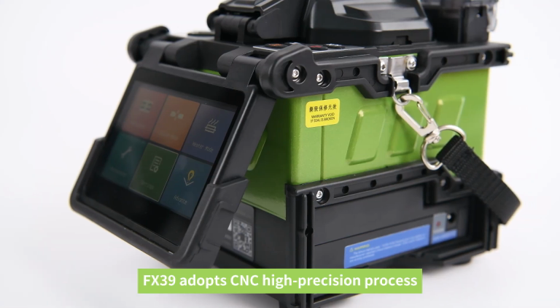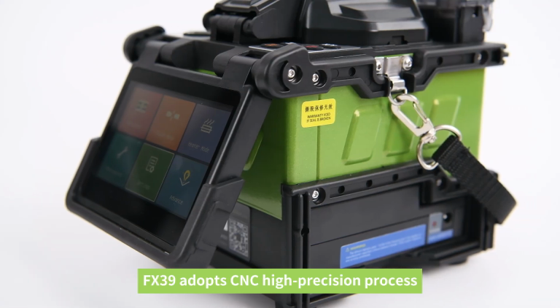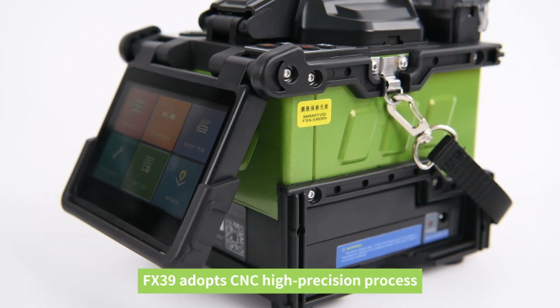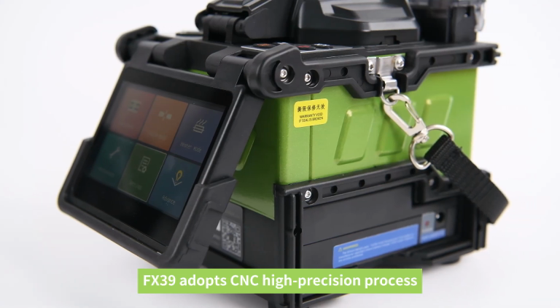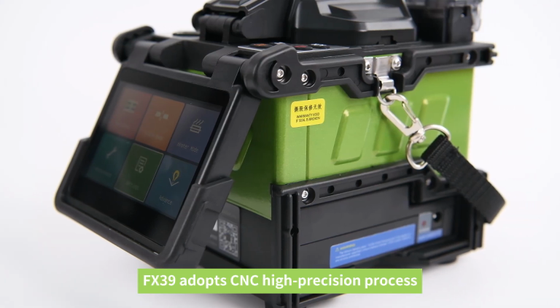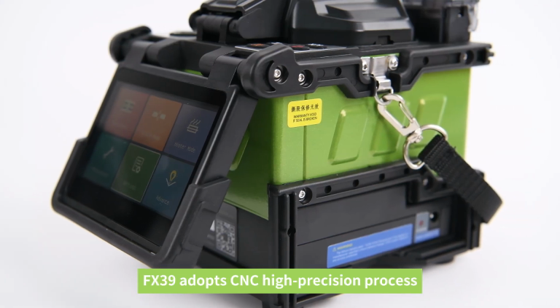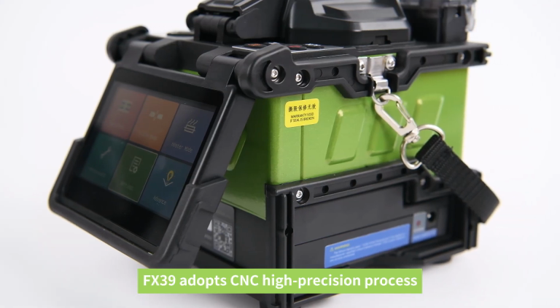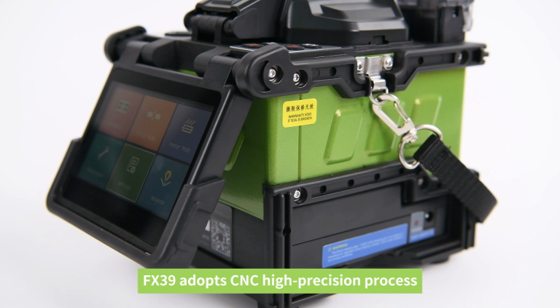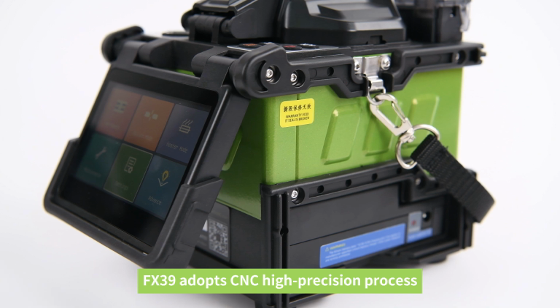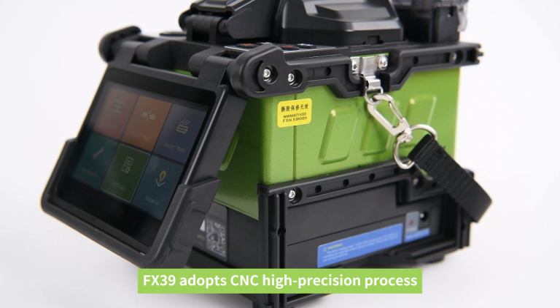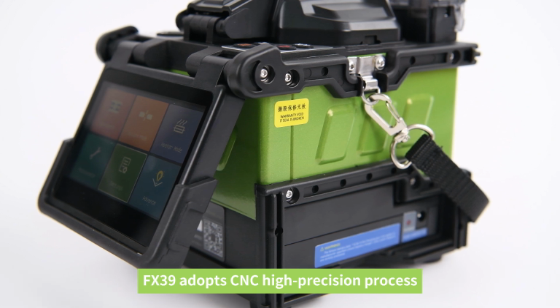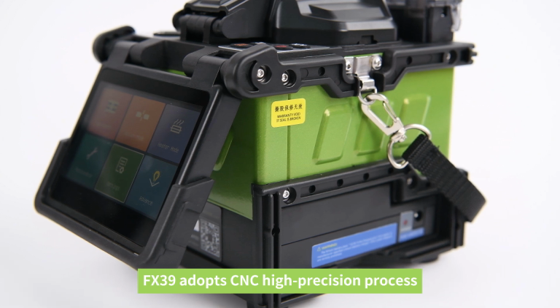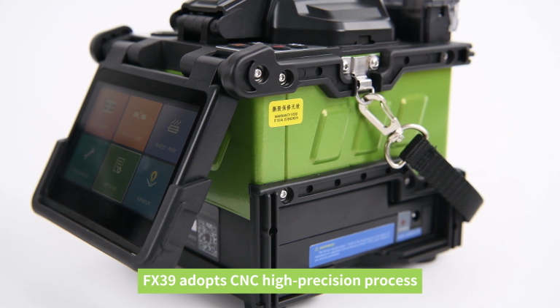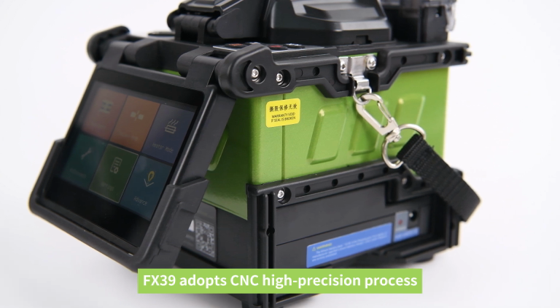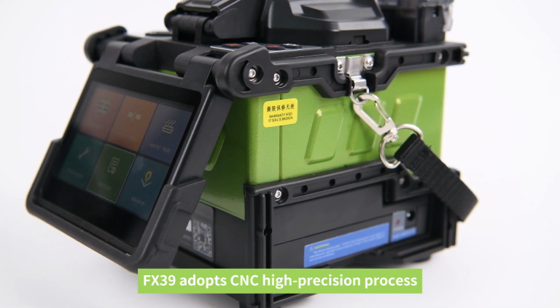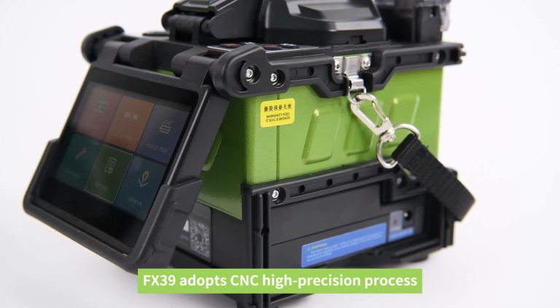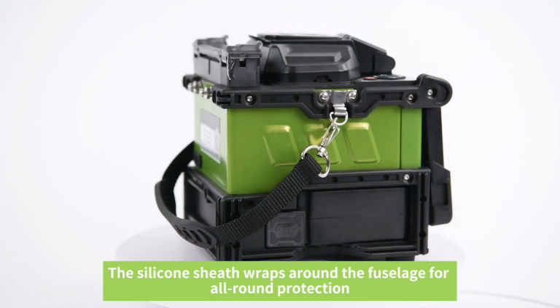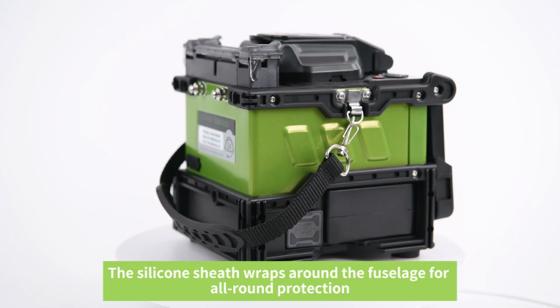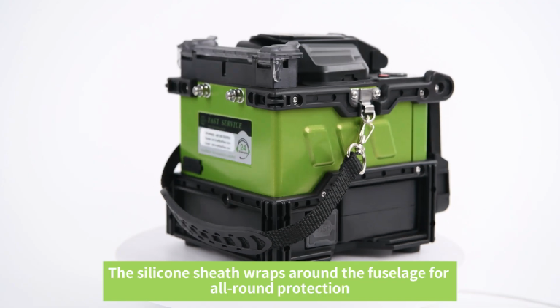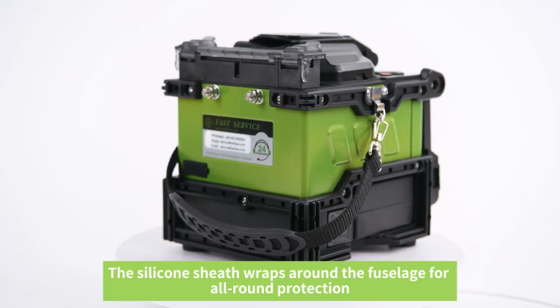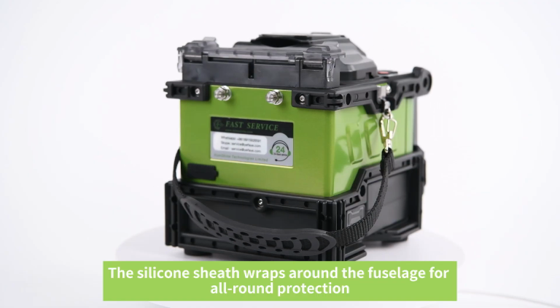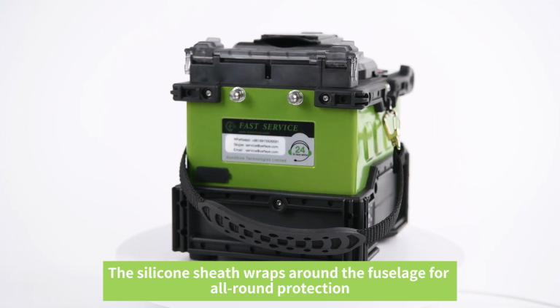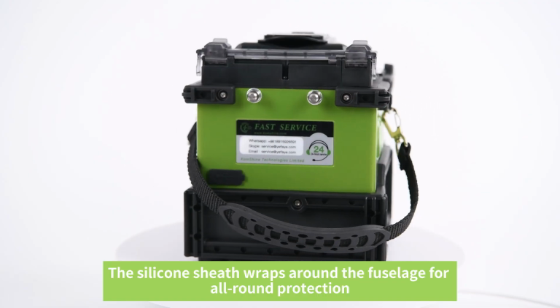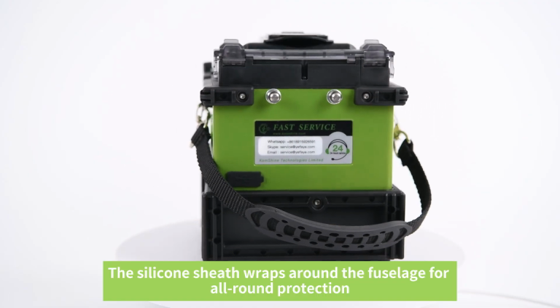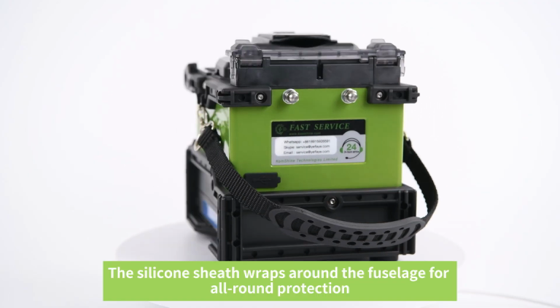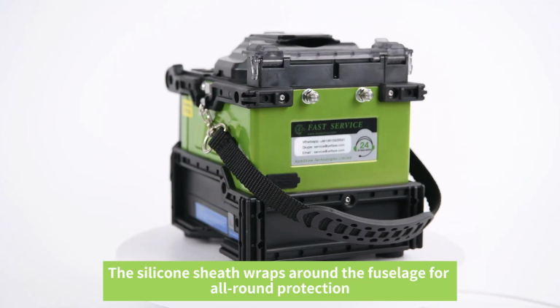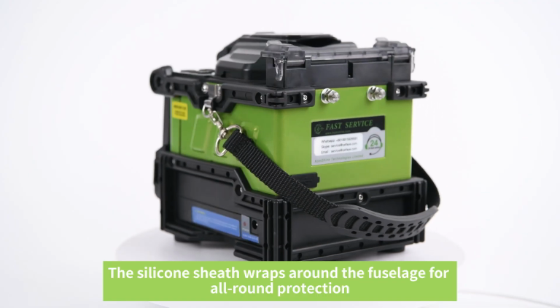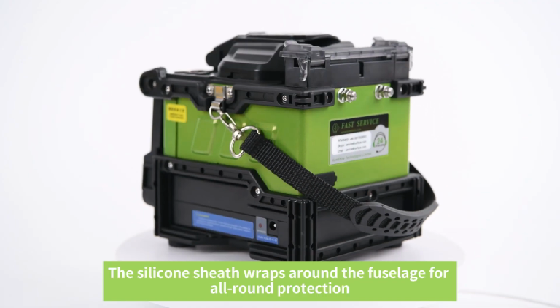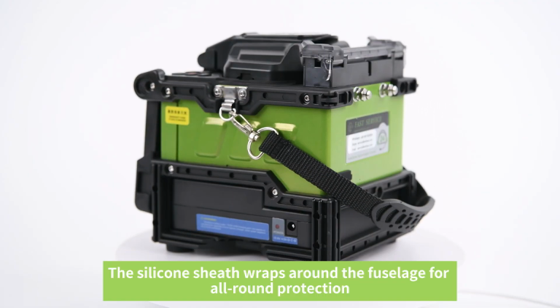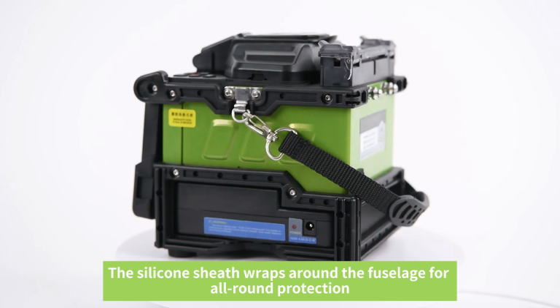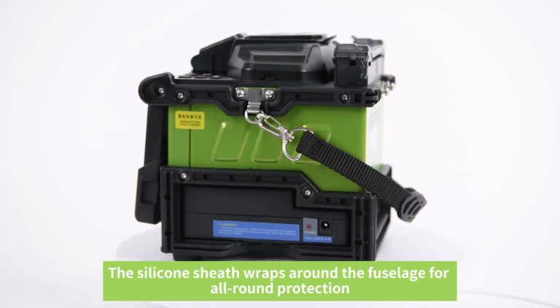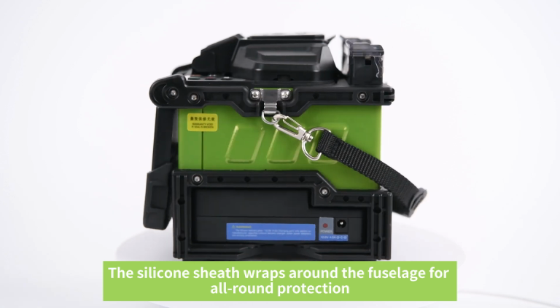The FX39 adopts a CNC high-precision process. The silicone sheath wraps around the fuselage for all-round protection.